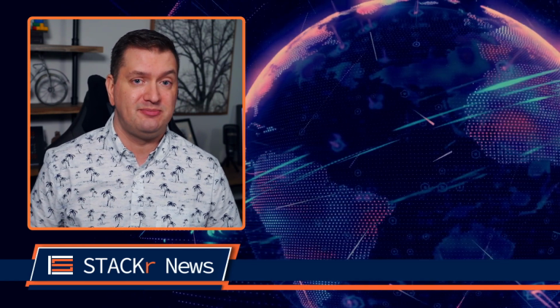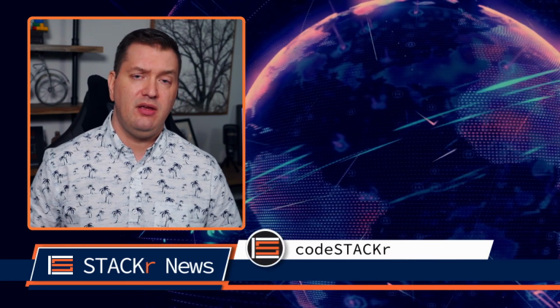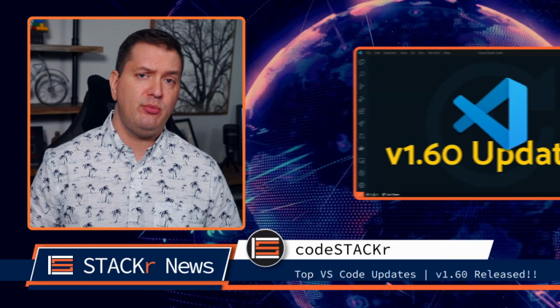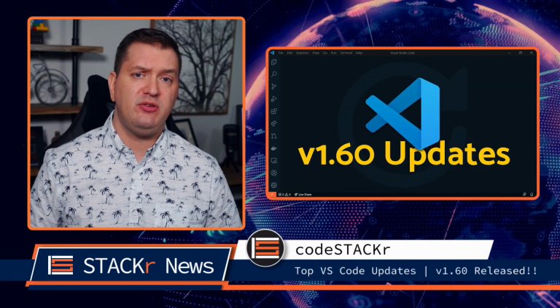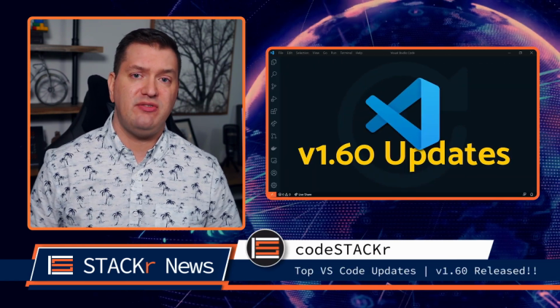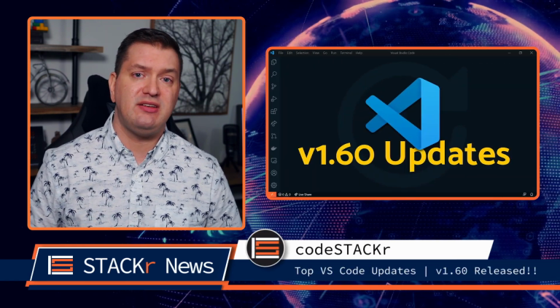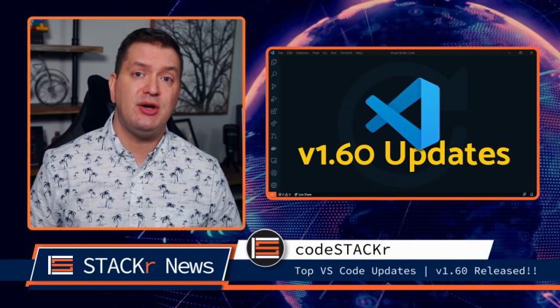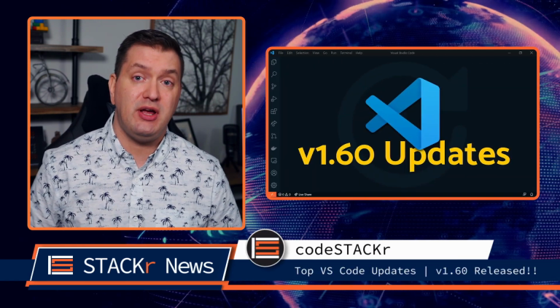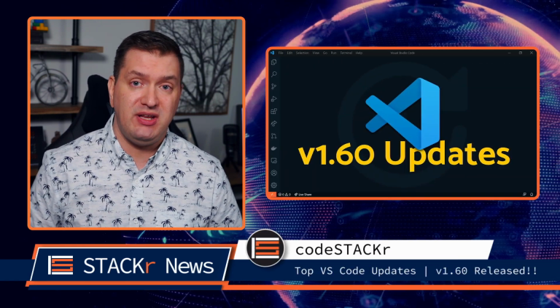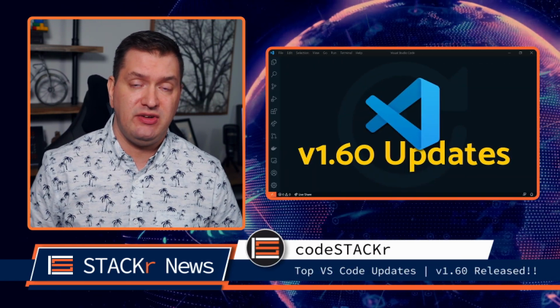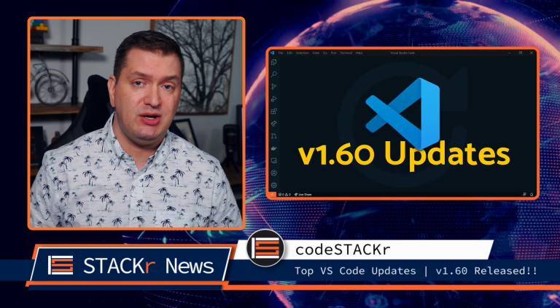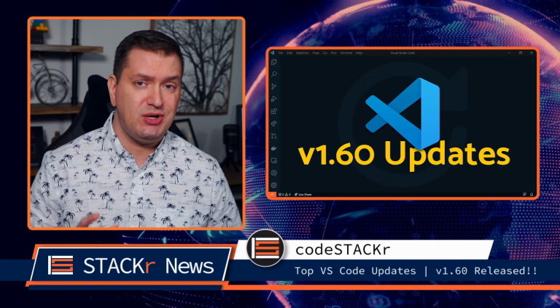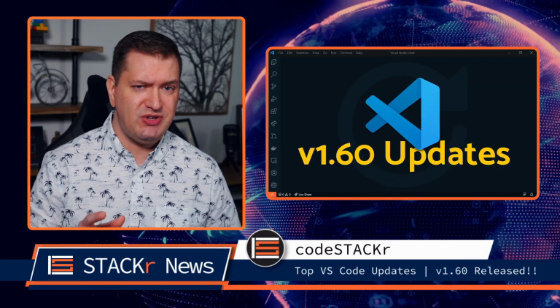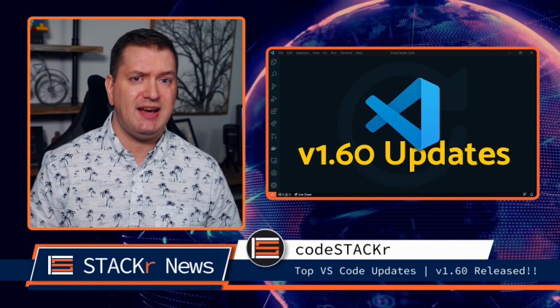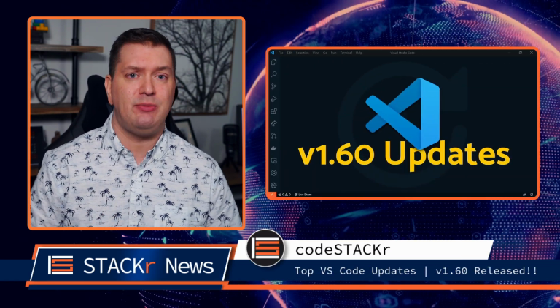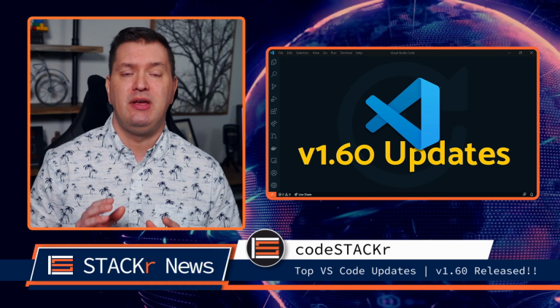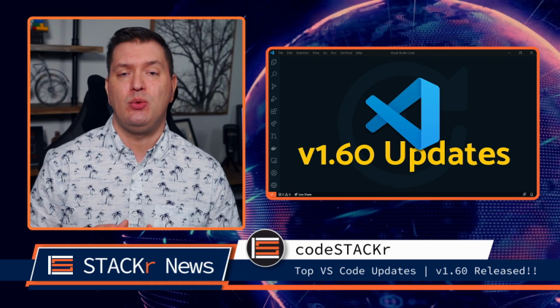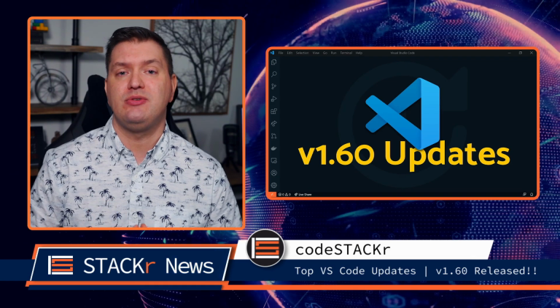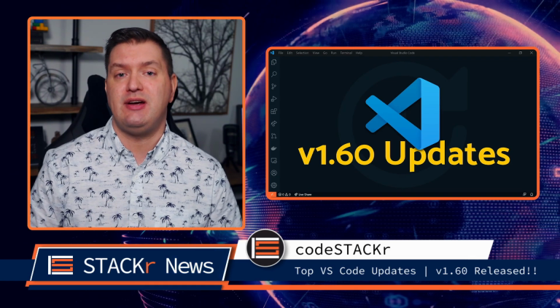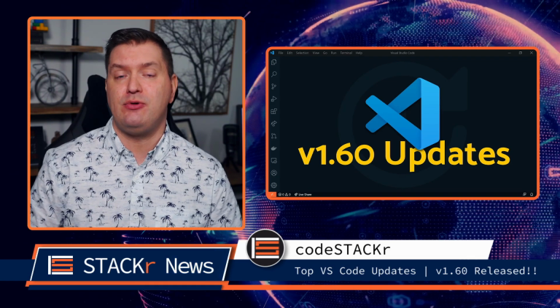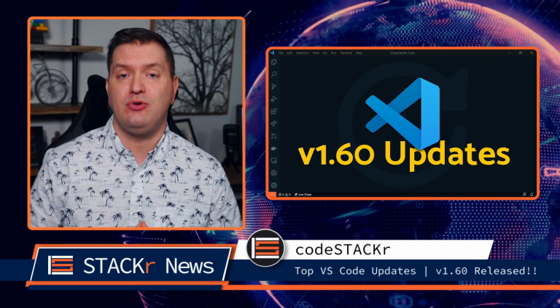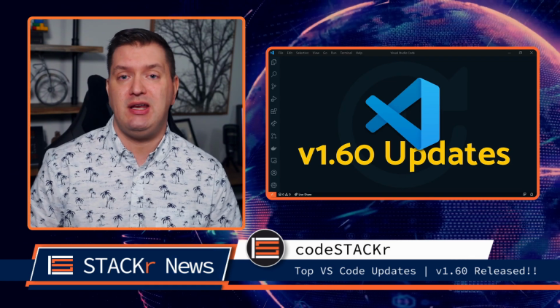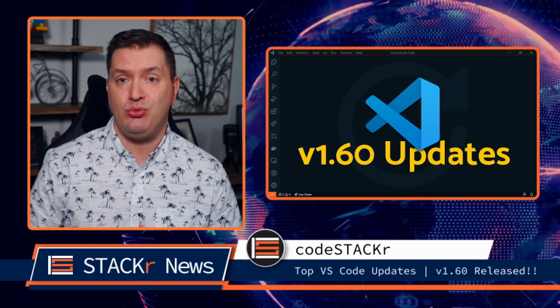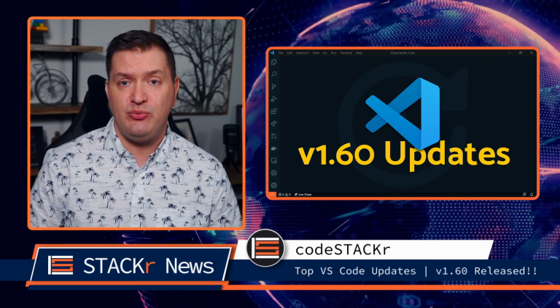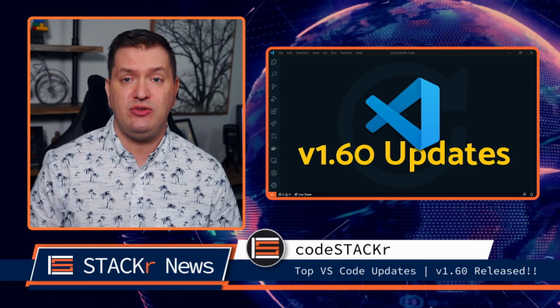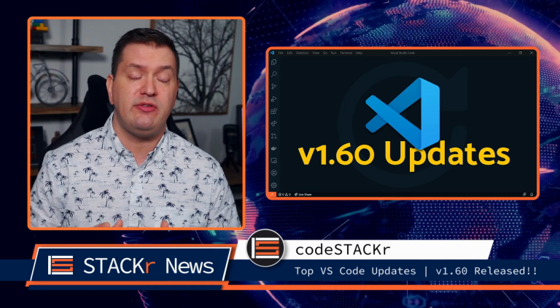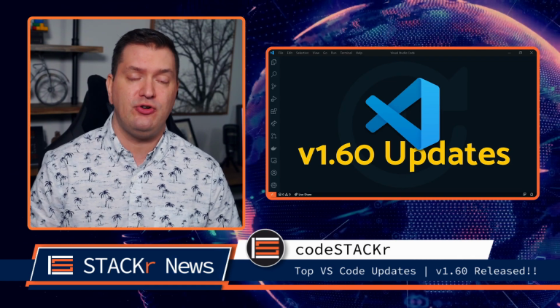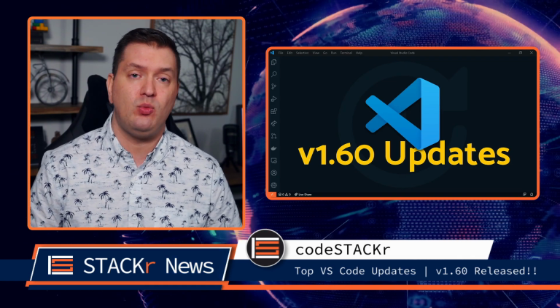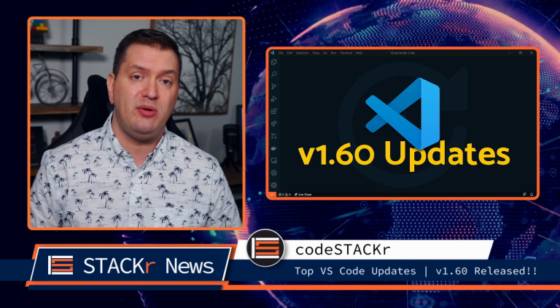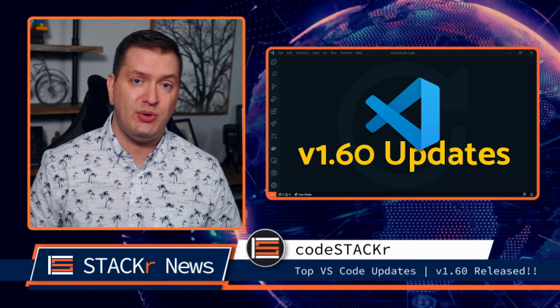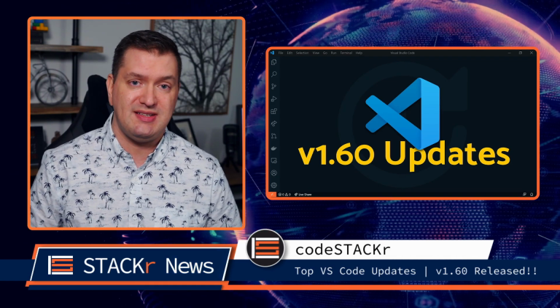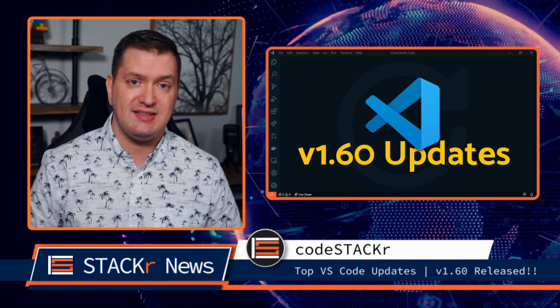If you missed my VS Code update video, go check it out. There were several great improvements with version 1.6.